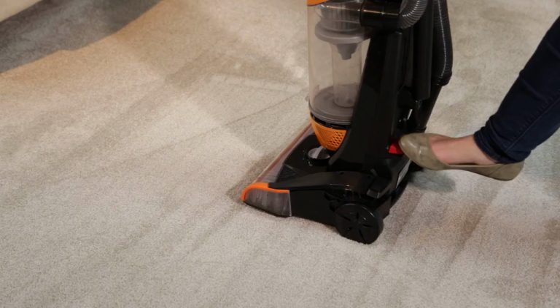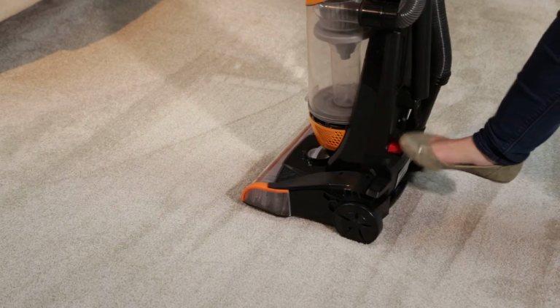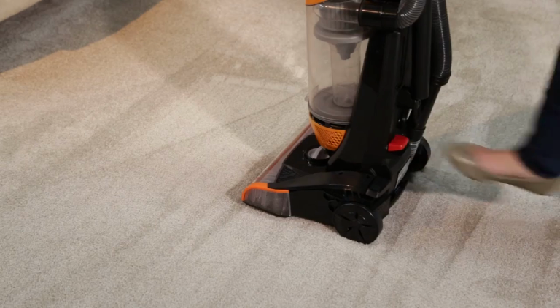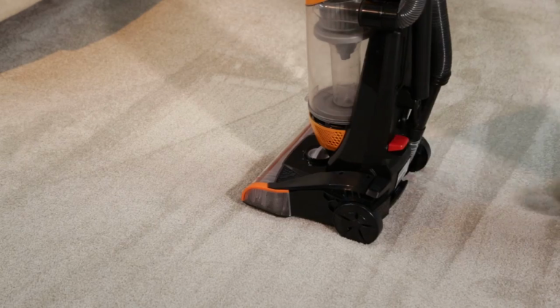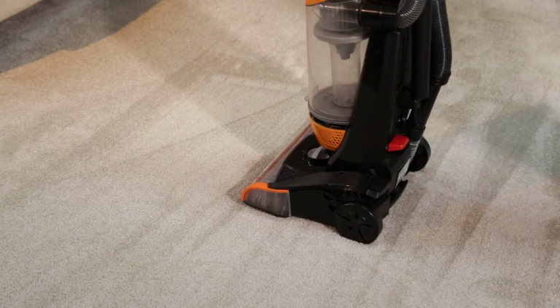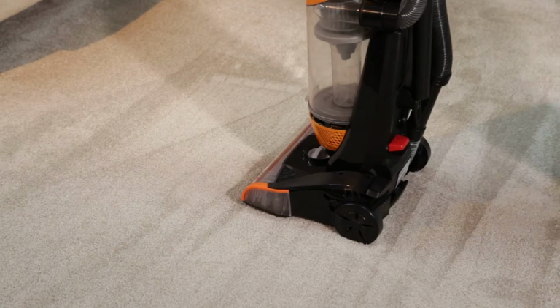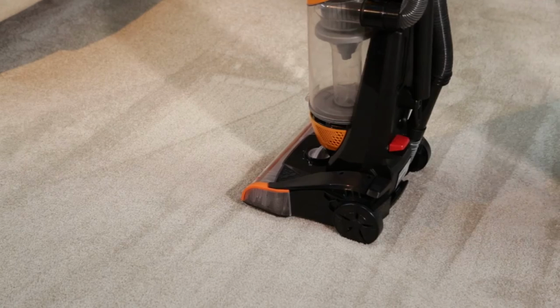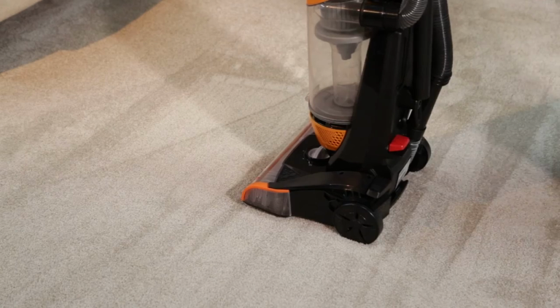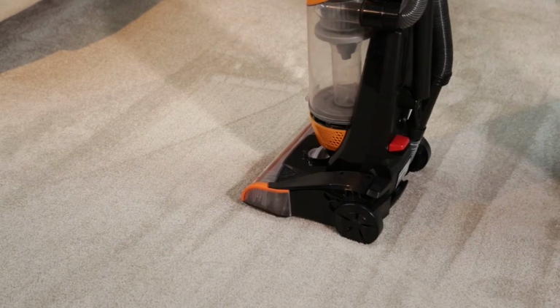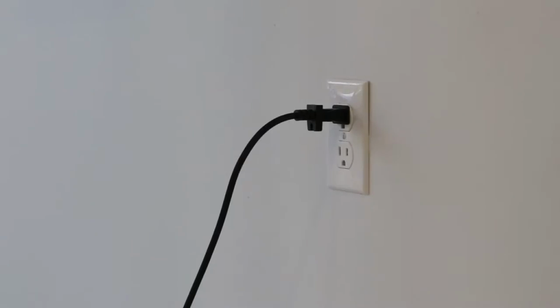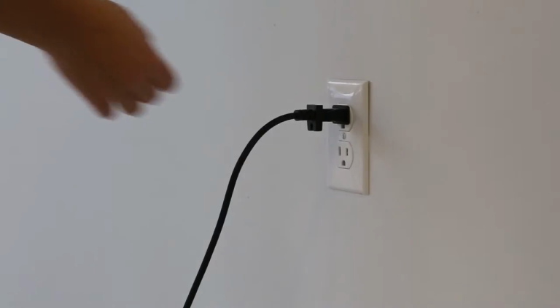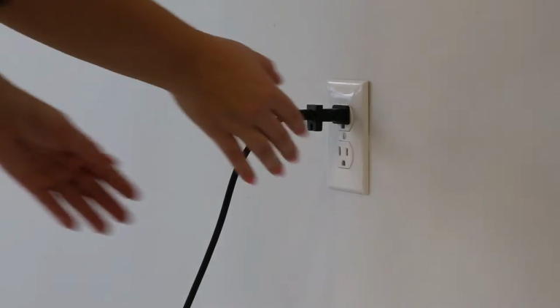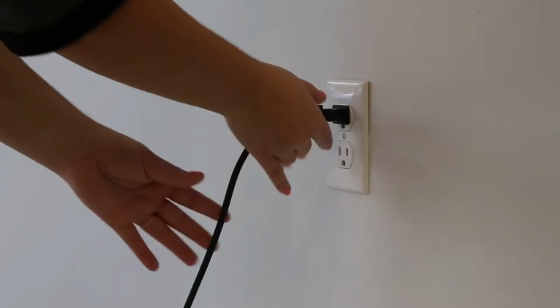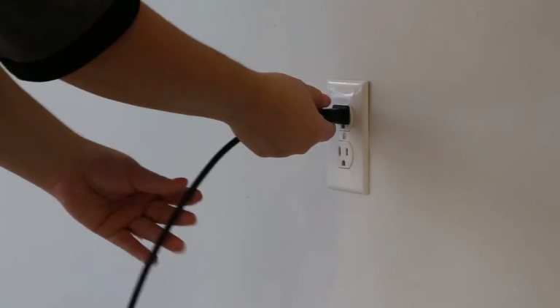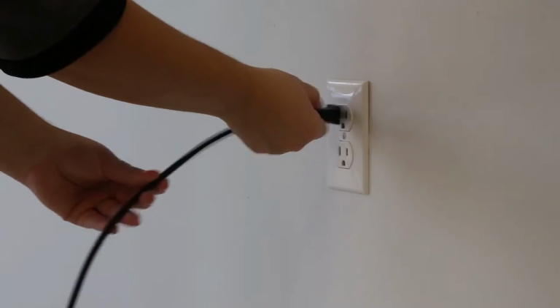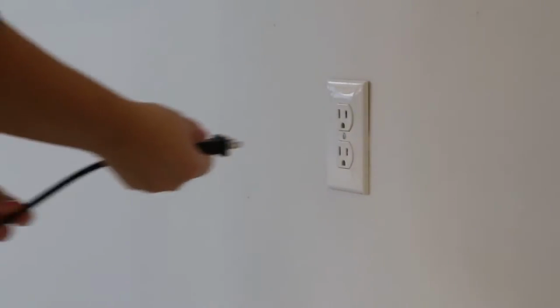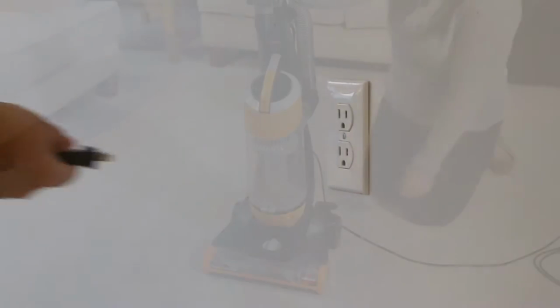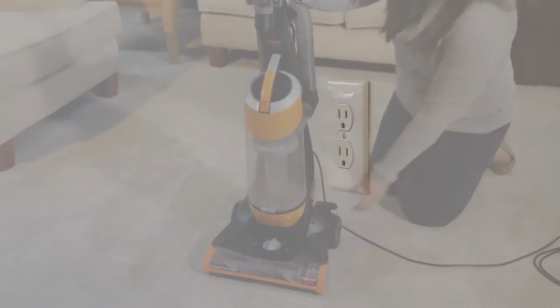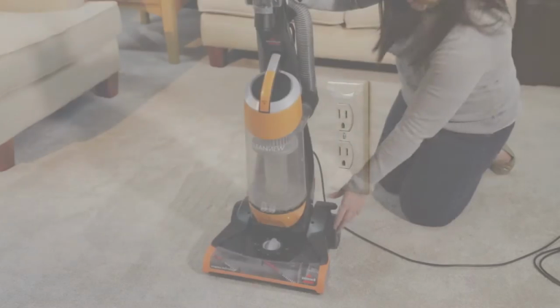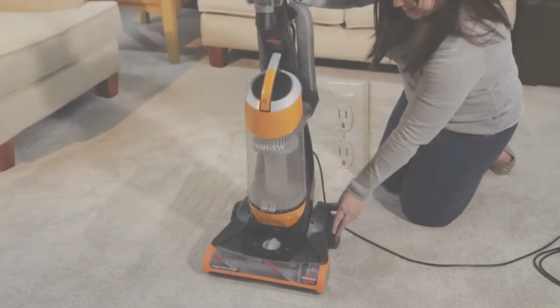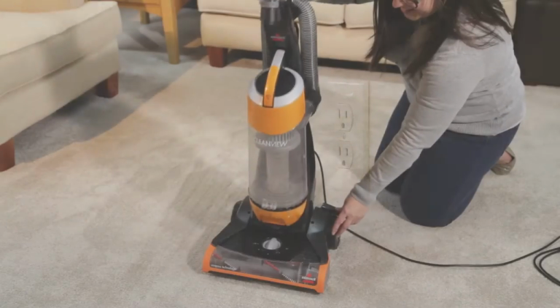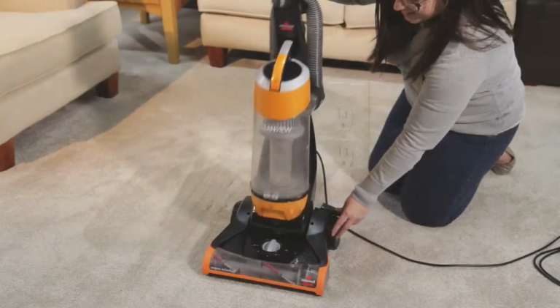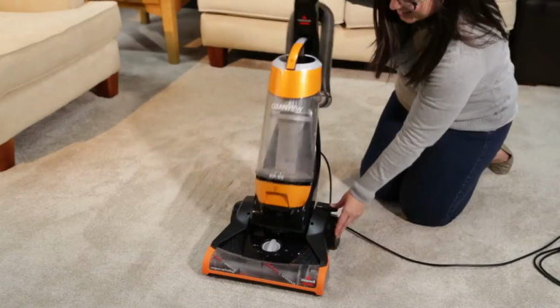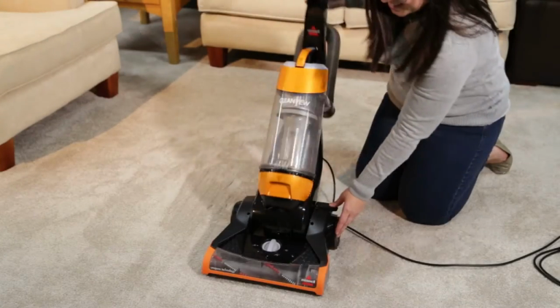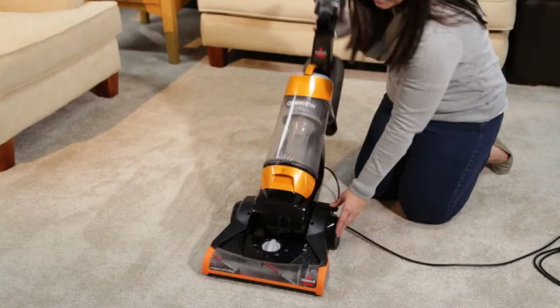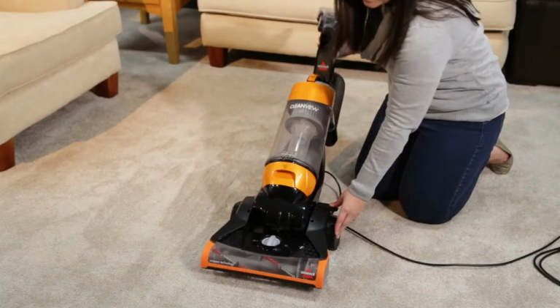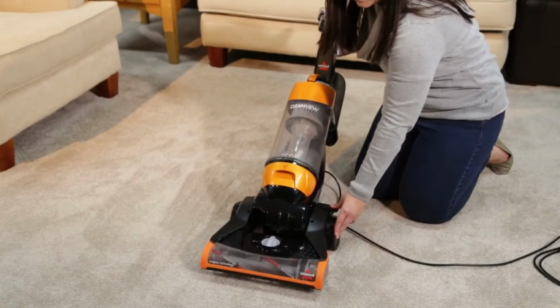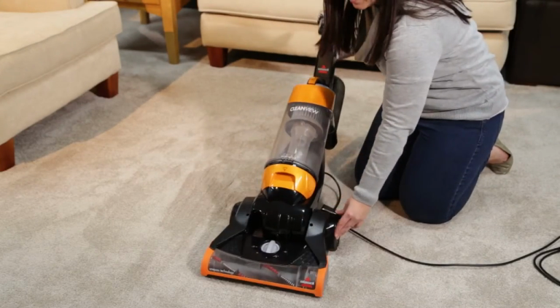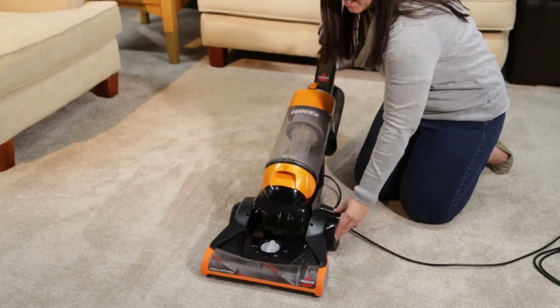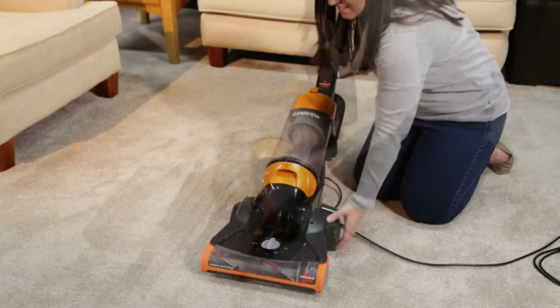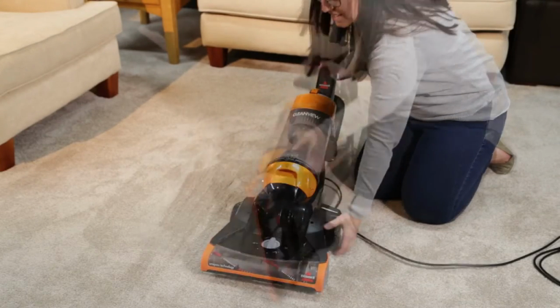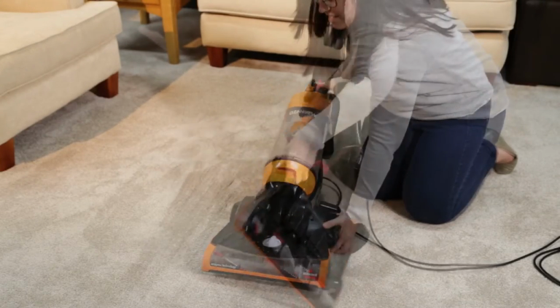Start by turning off and unplugging your machine. Lay the vacuum down to expose the brush roll.